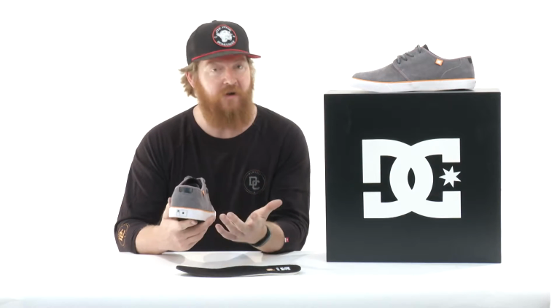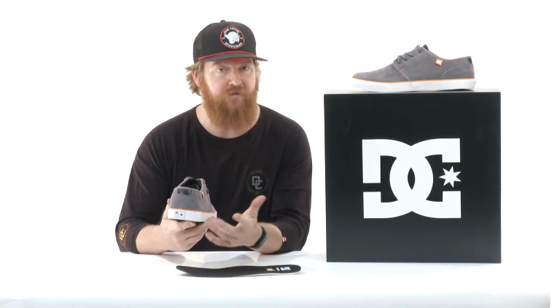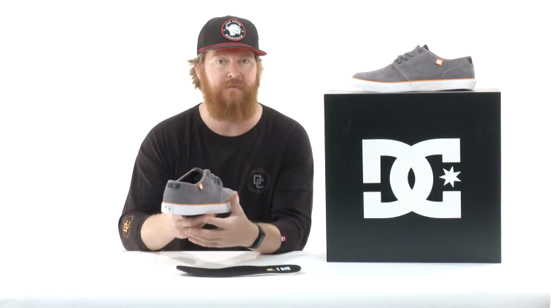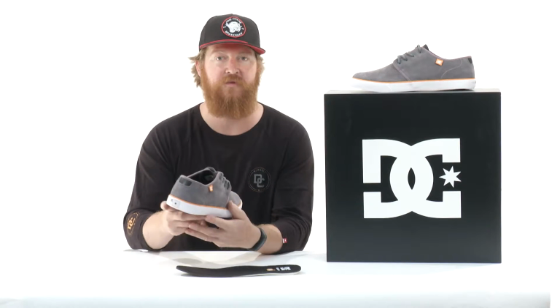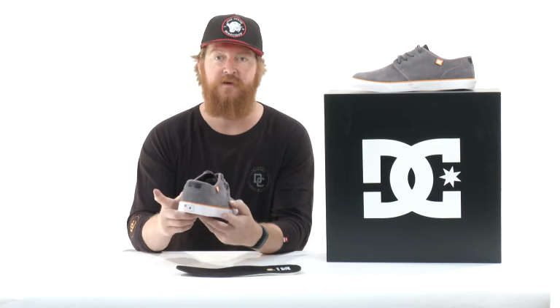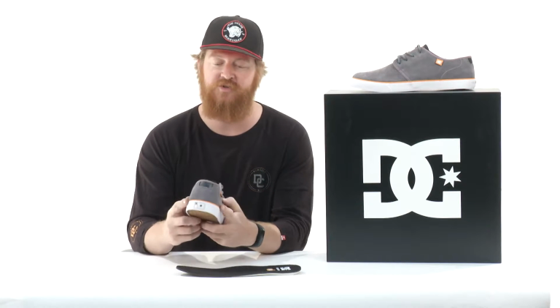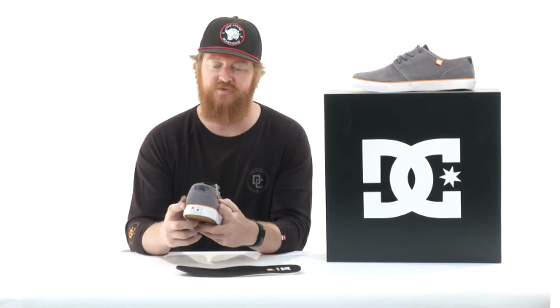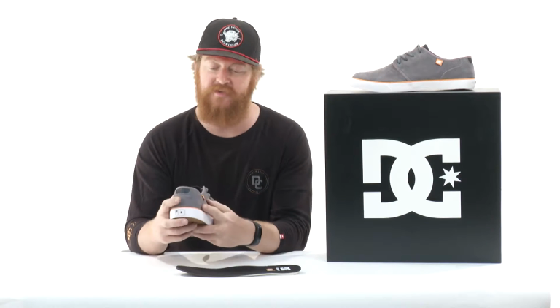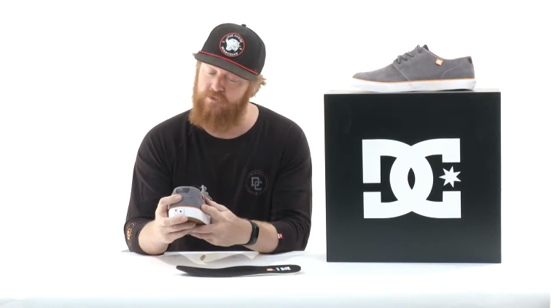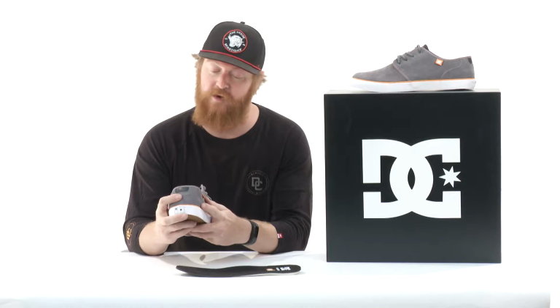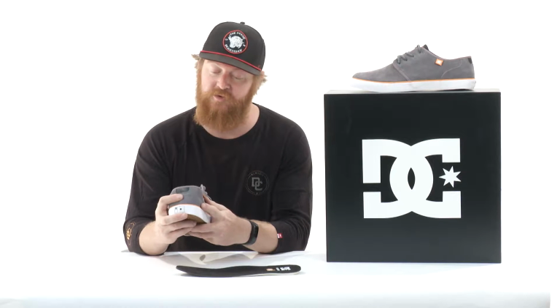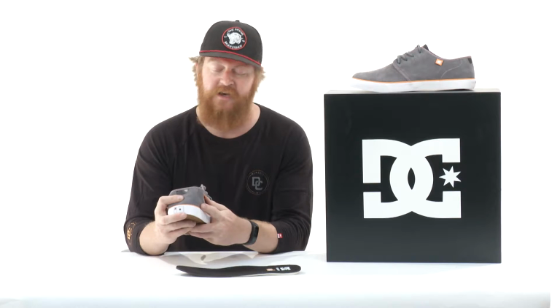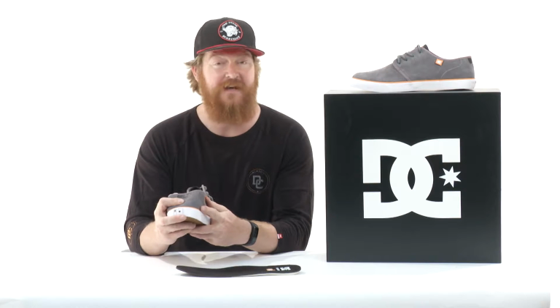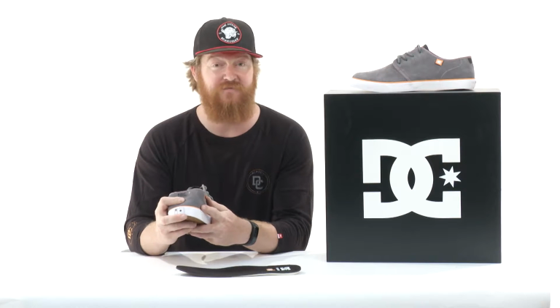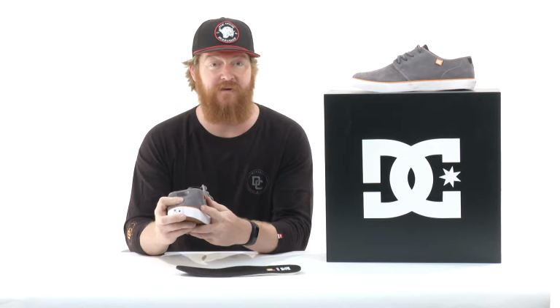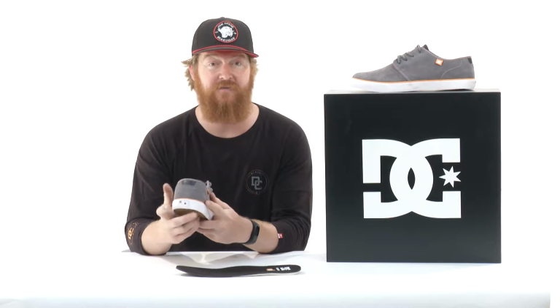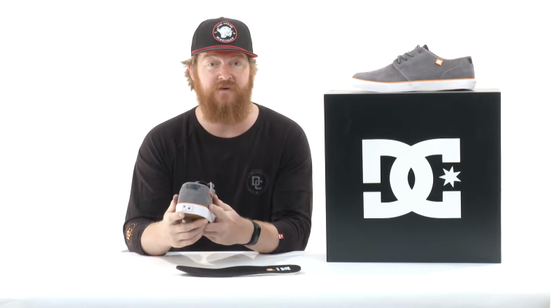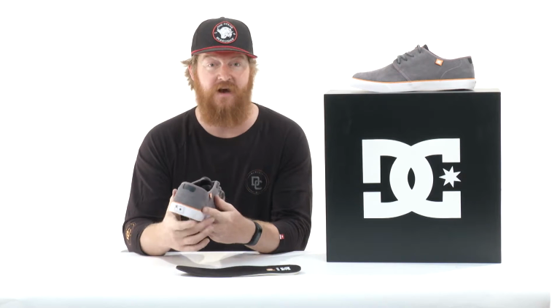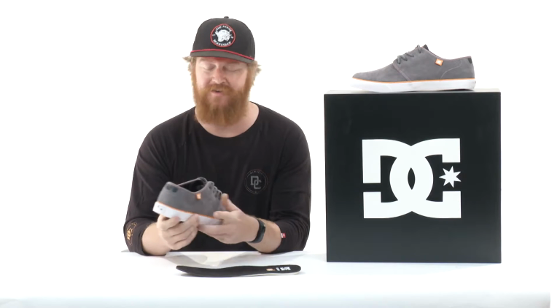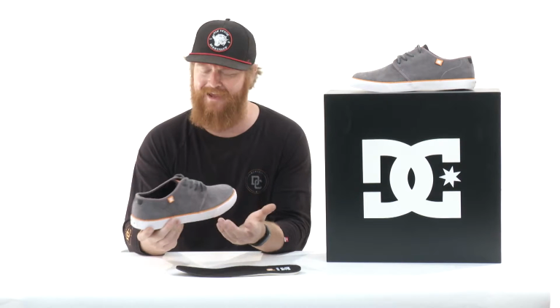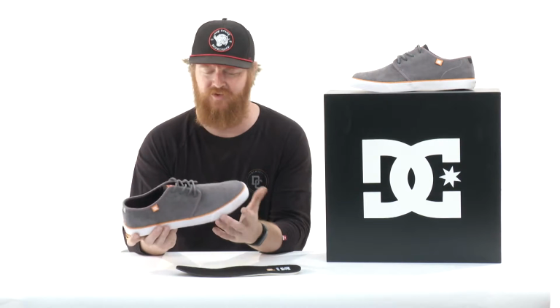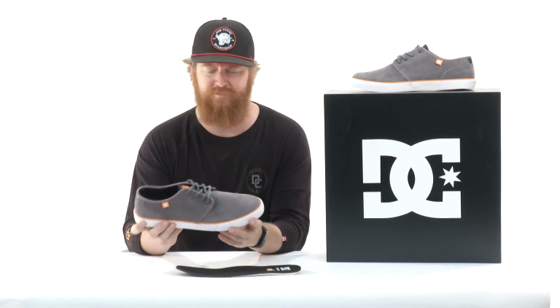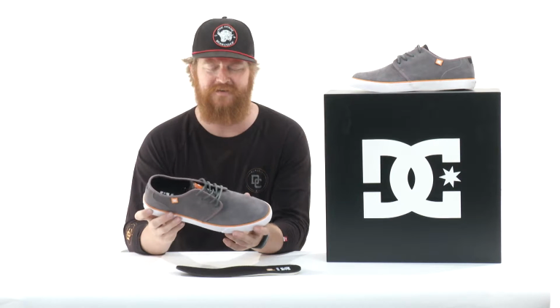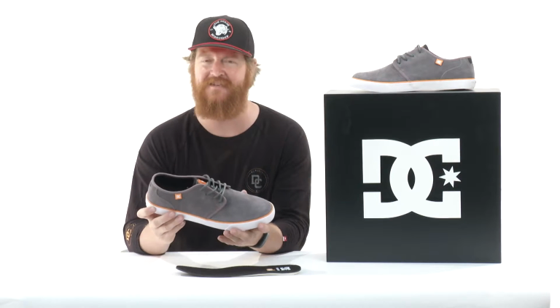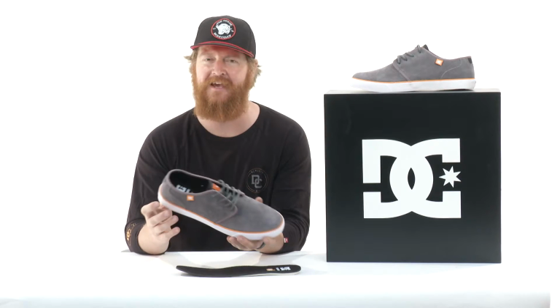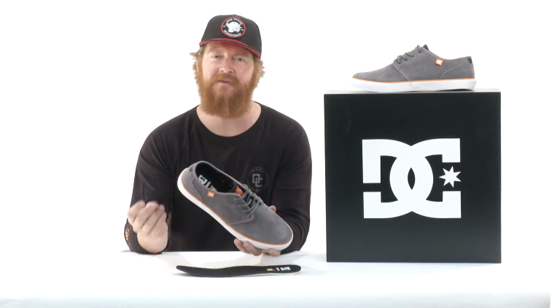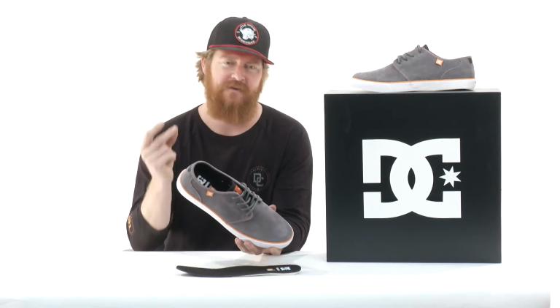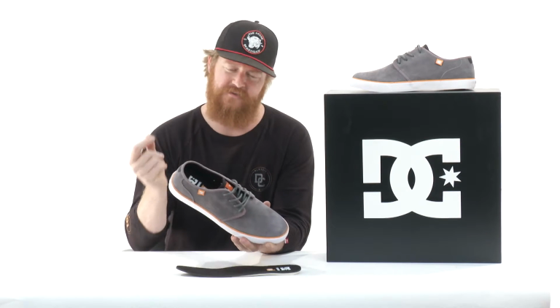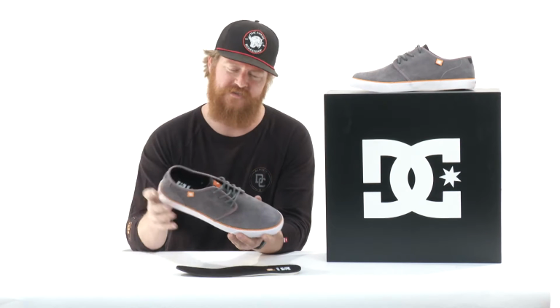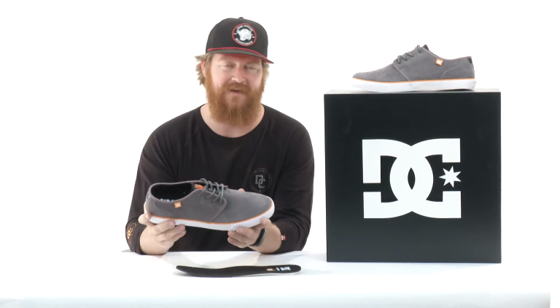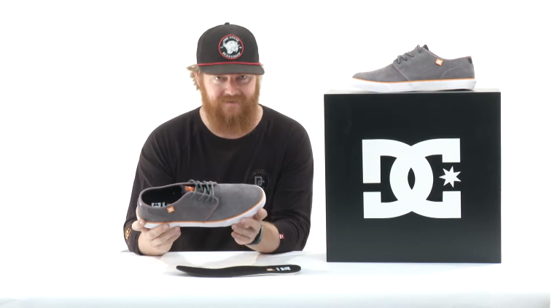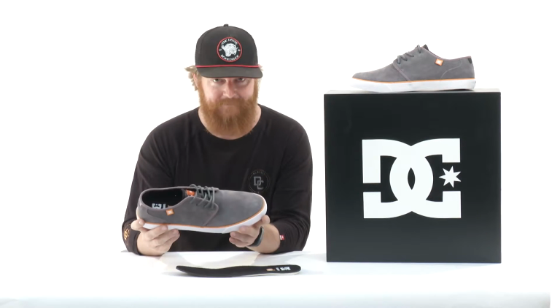Another thing about this shoe — the heel counter is very, very soft. You can break this thing in just like that.